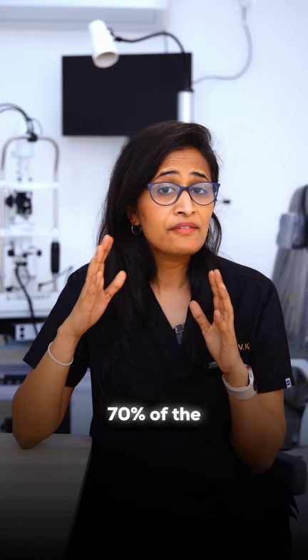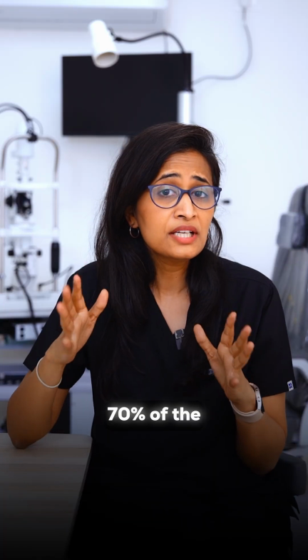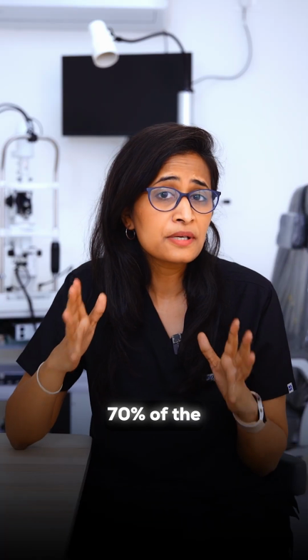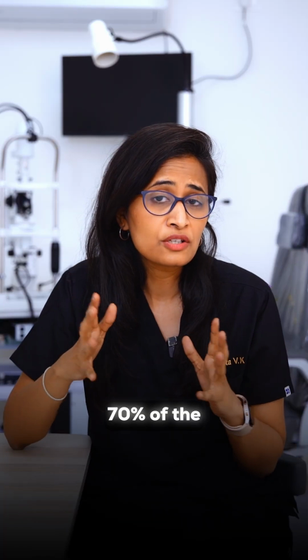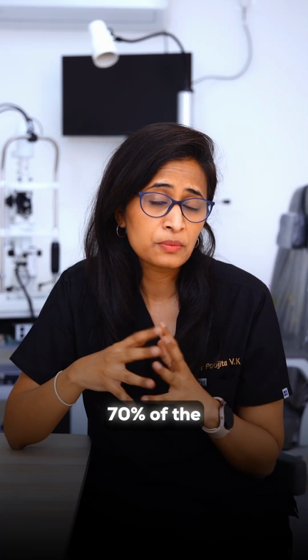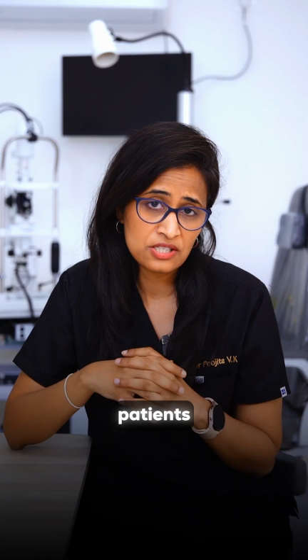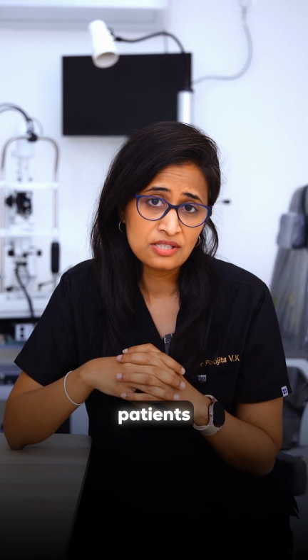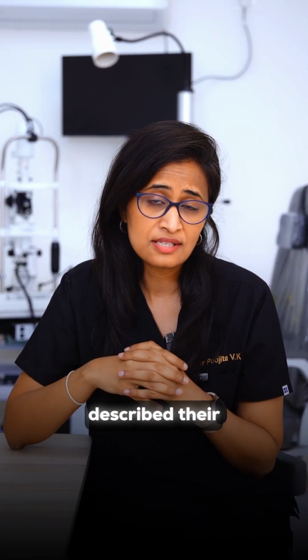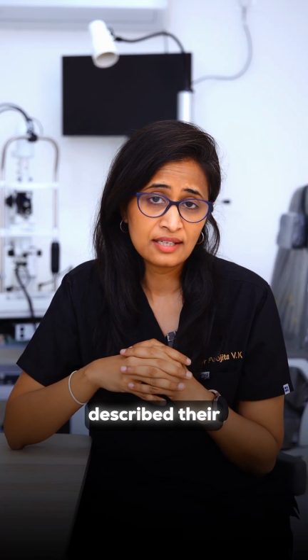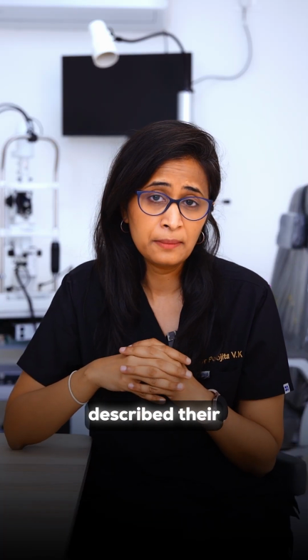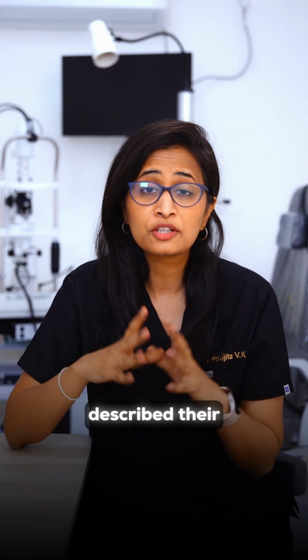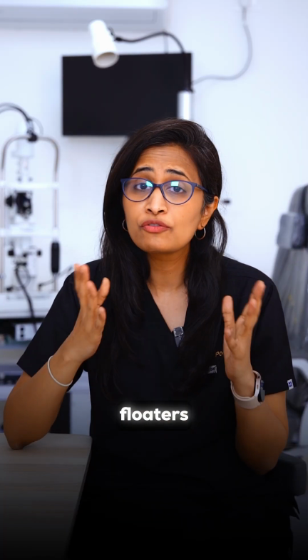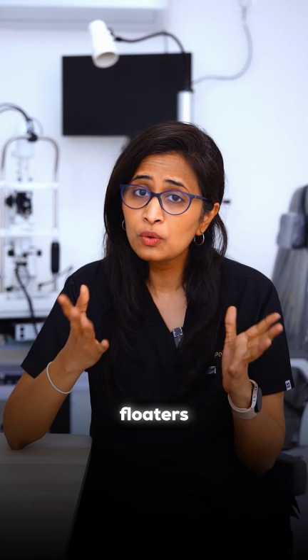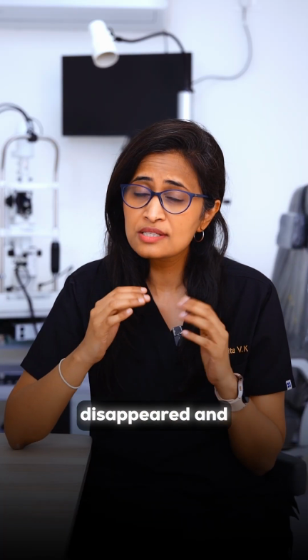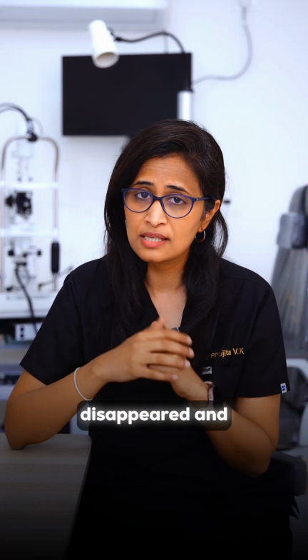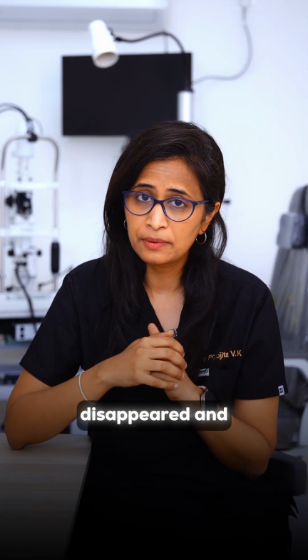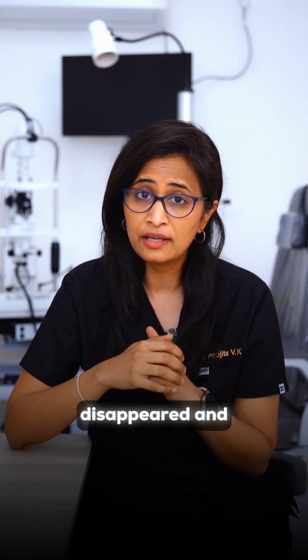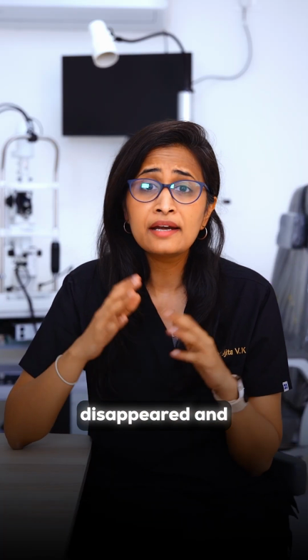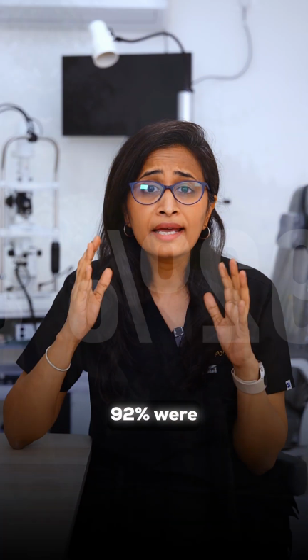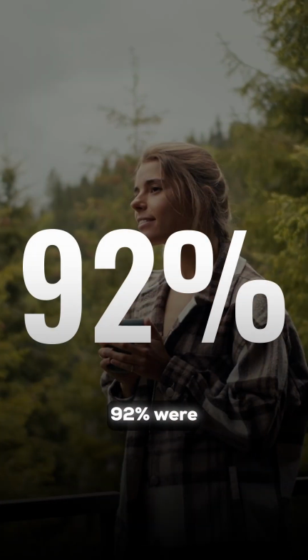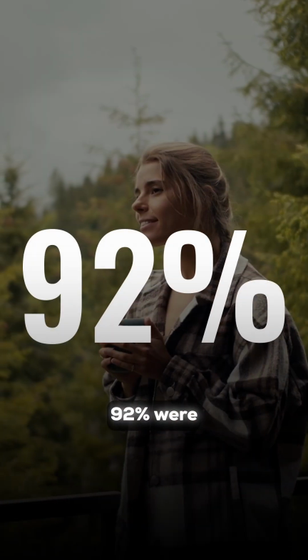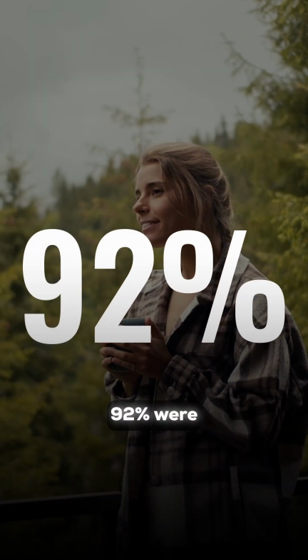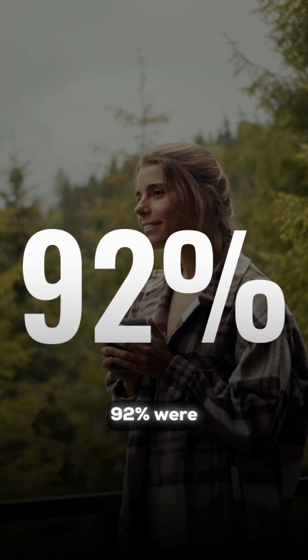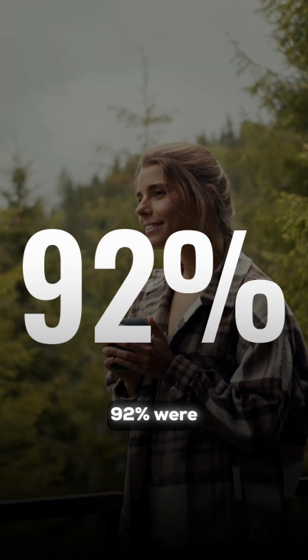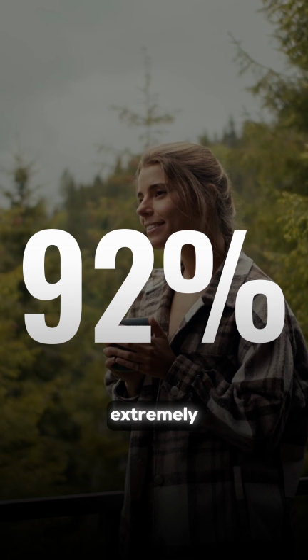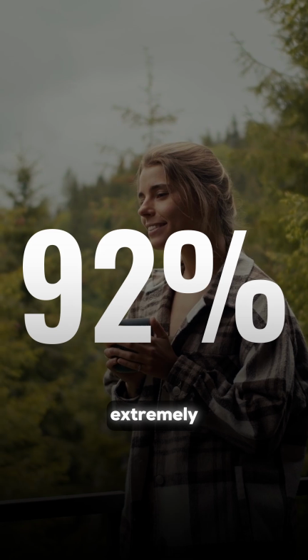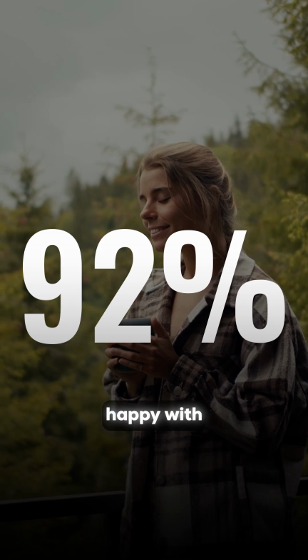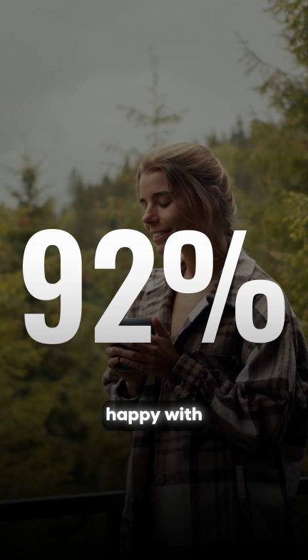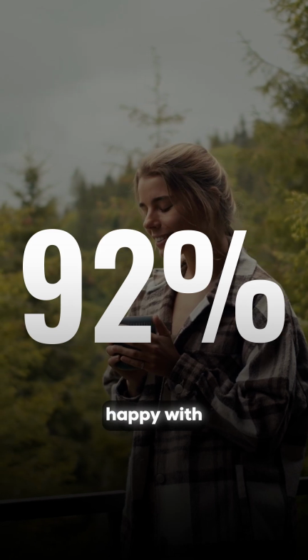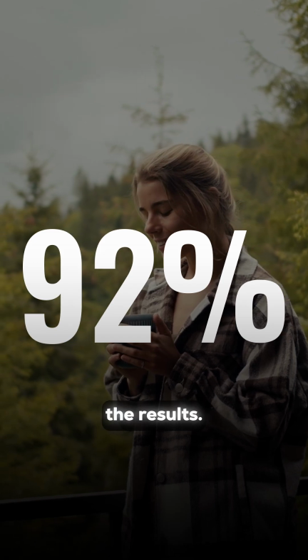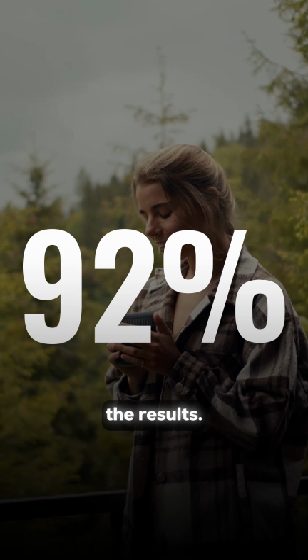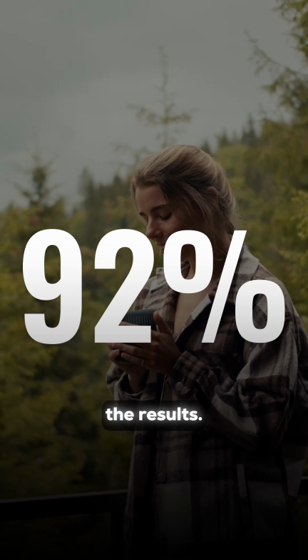70% of the patients described that their floaters disappeared, and 92% were extremely happy with the results.